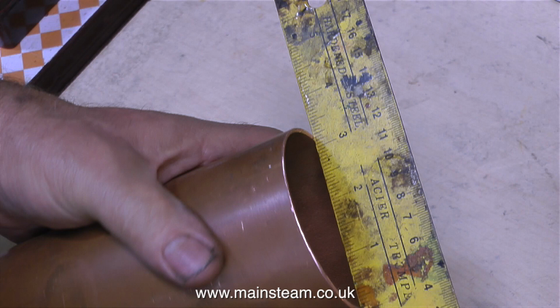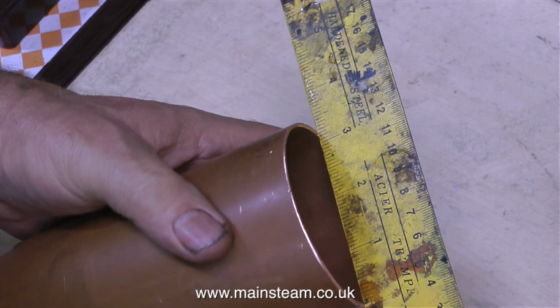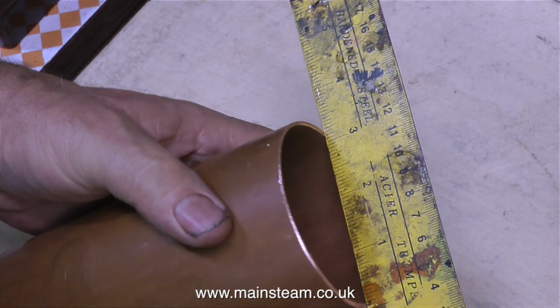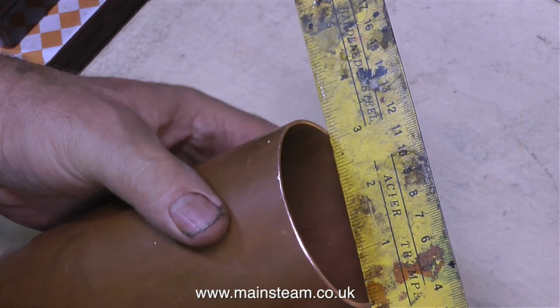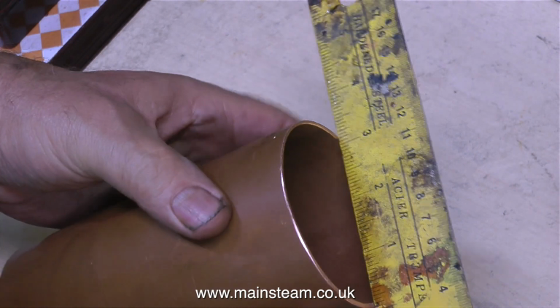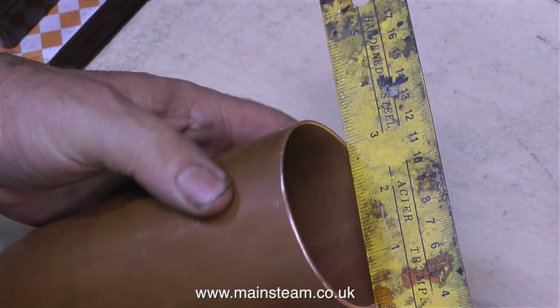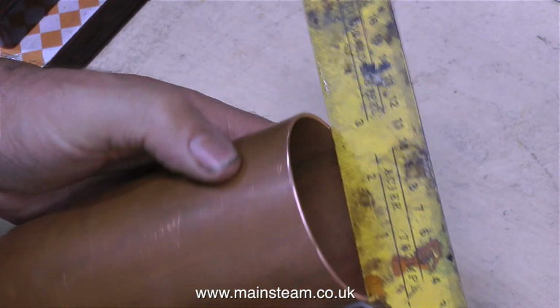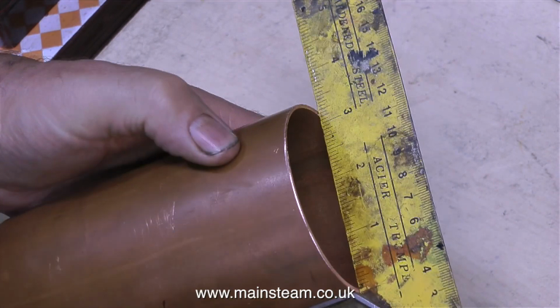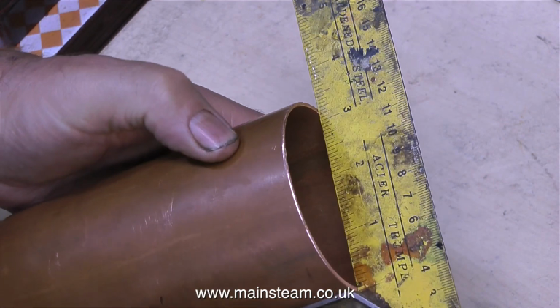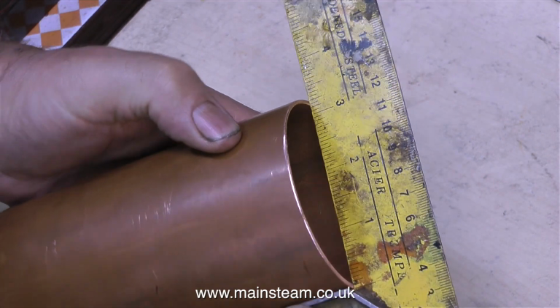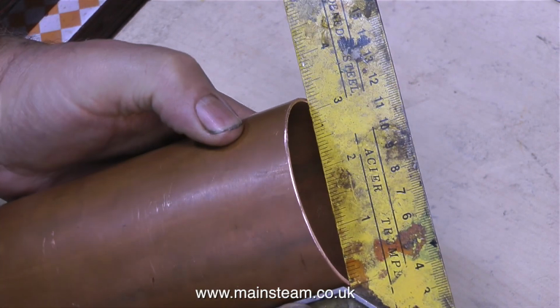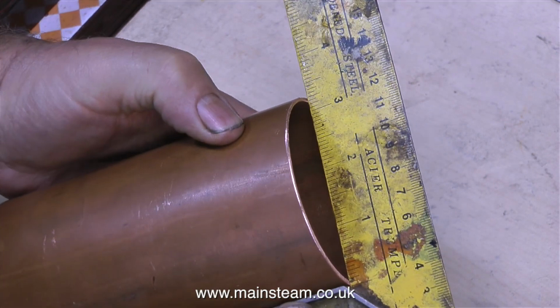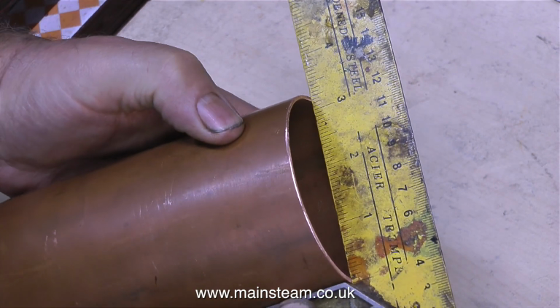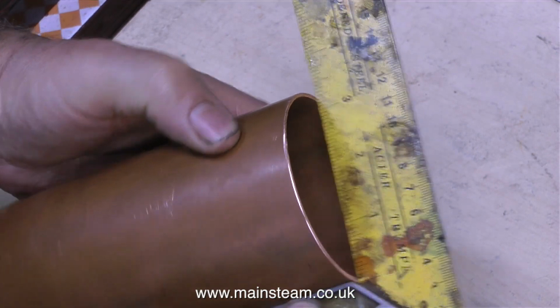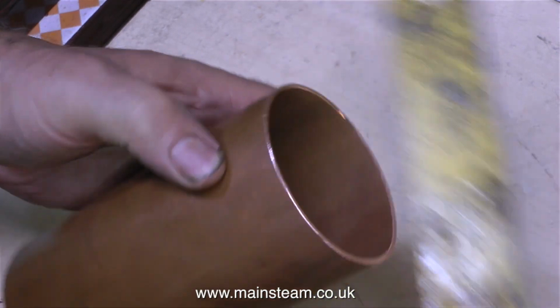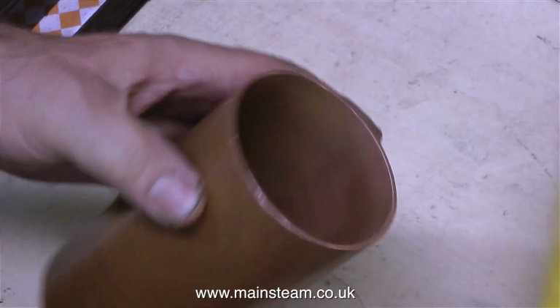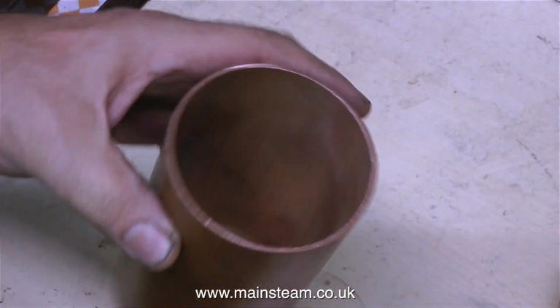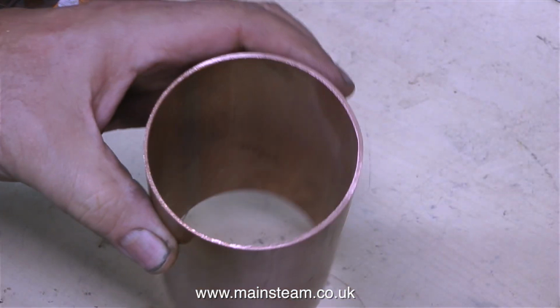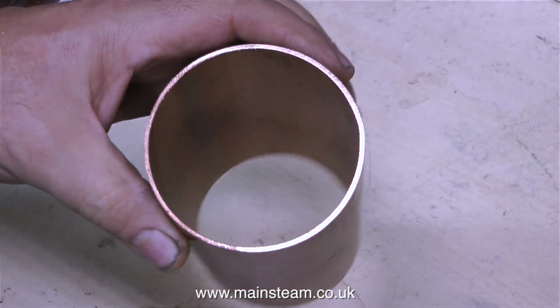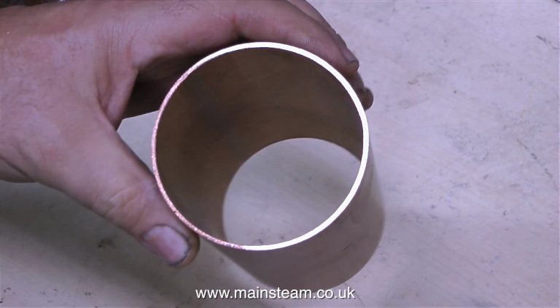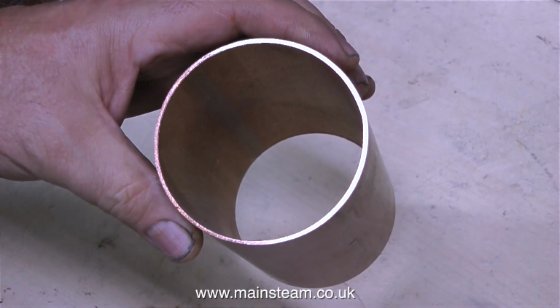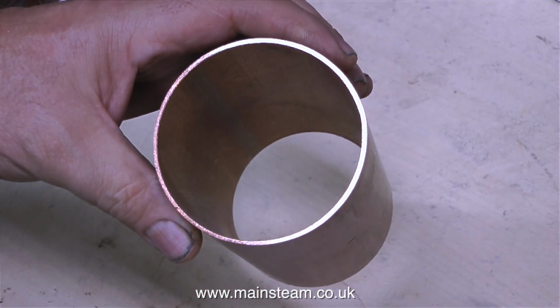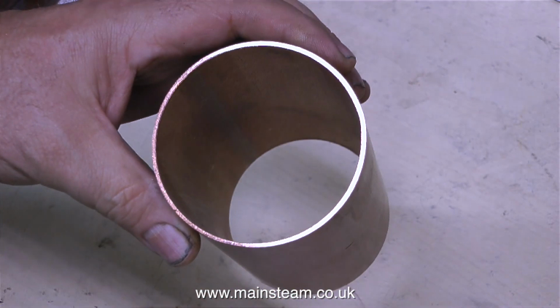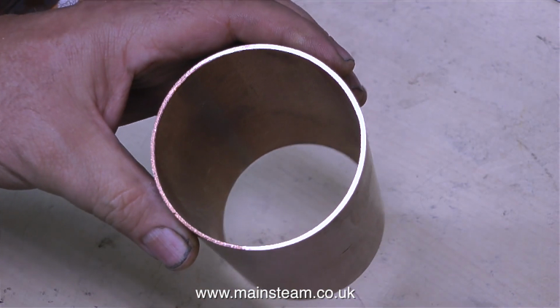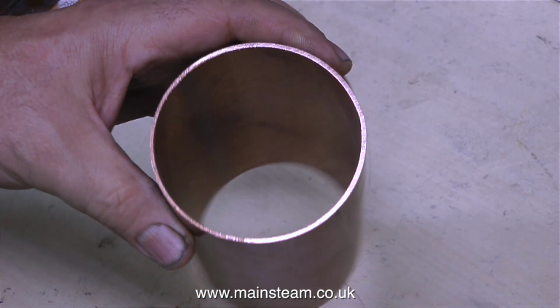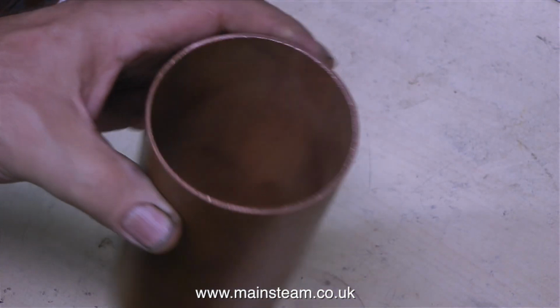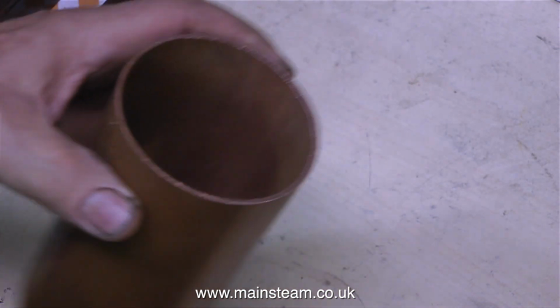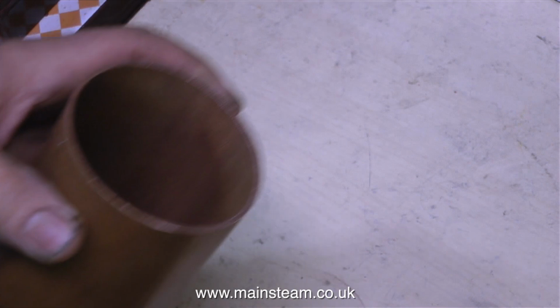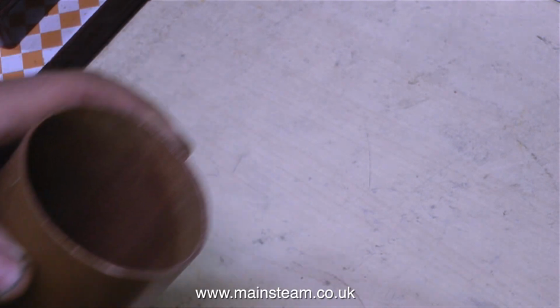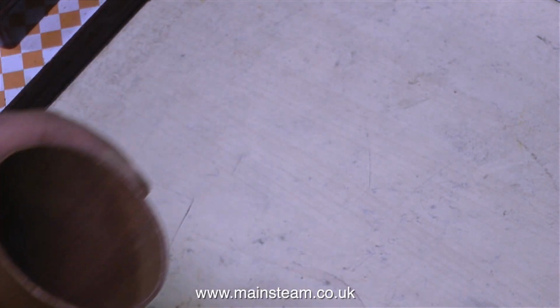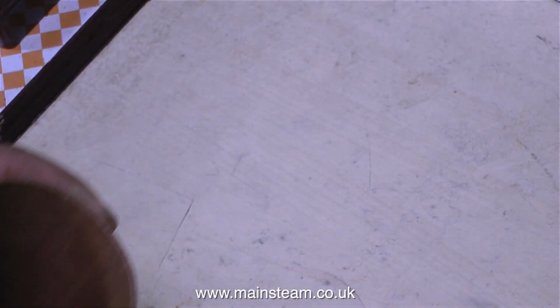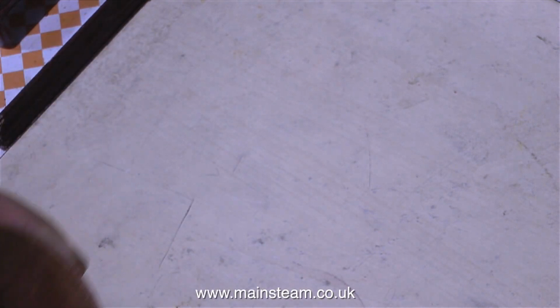The first thing I did was to square off the end of the copper tube, and I did this using my belt sander and a set square.